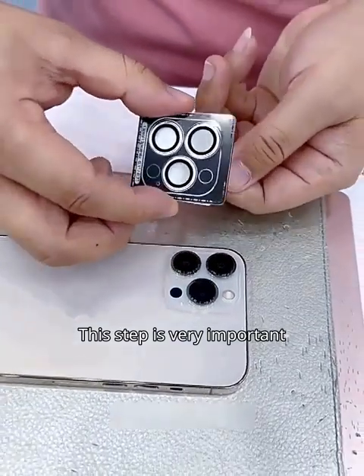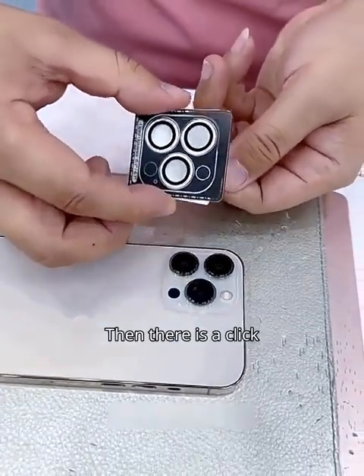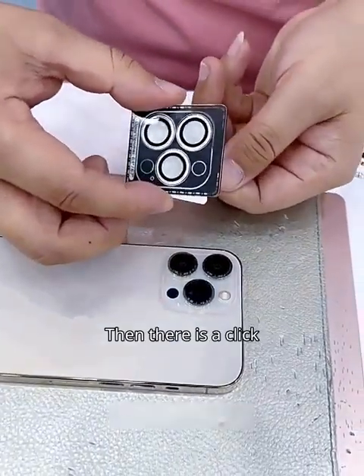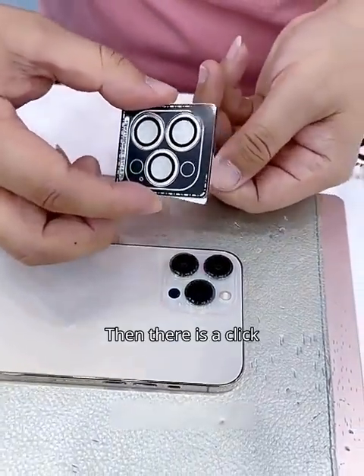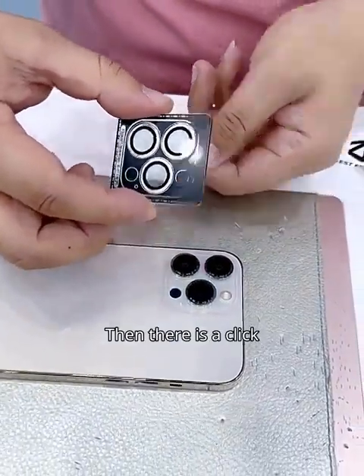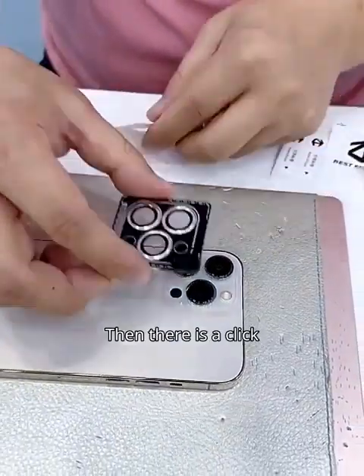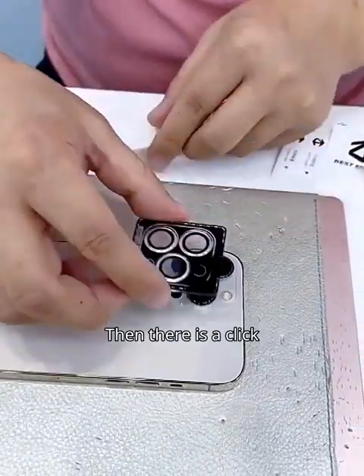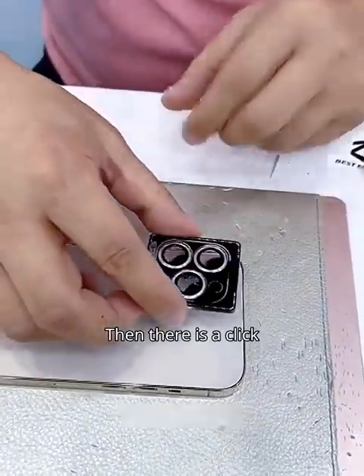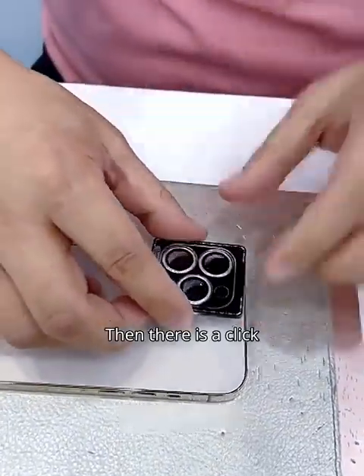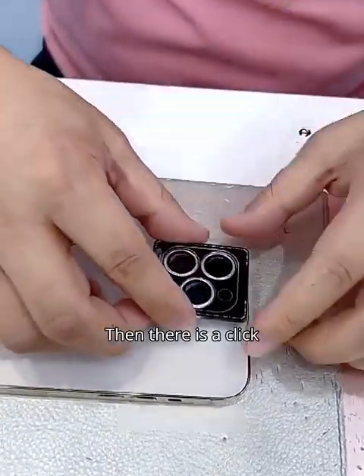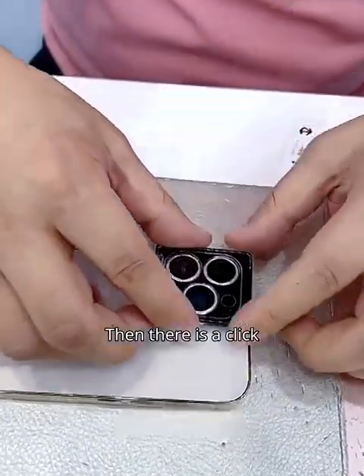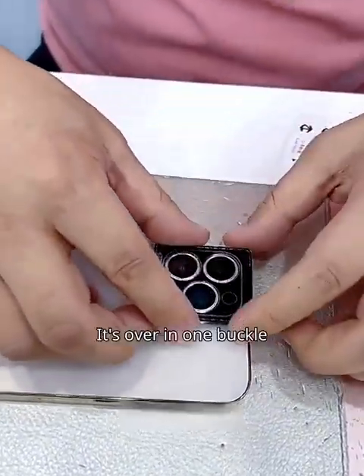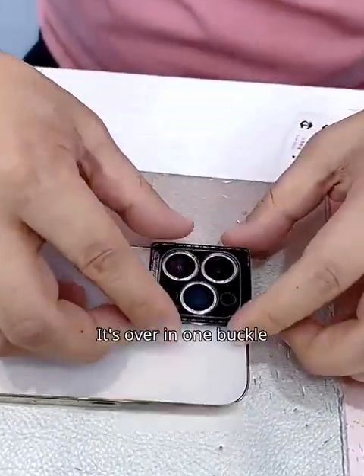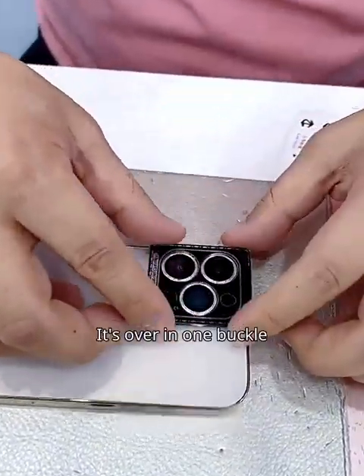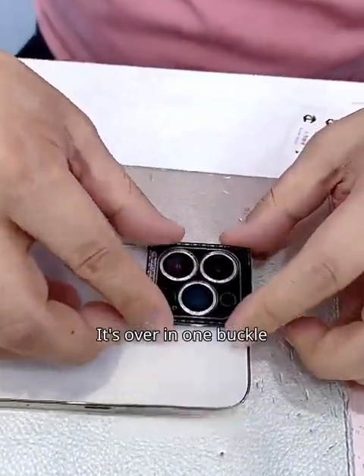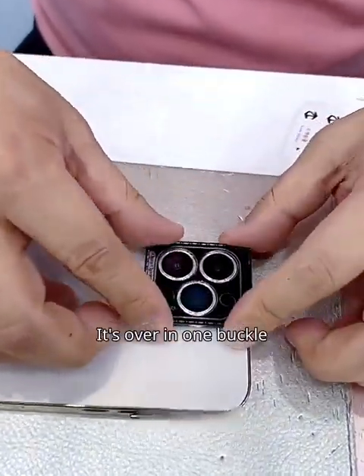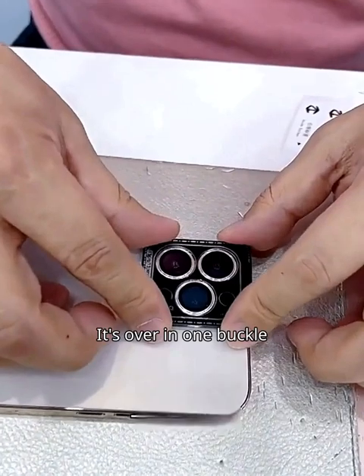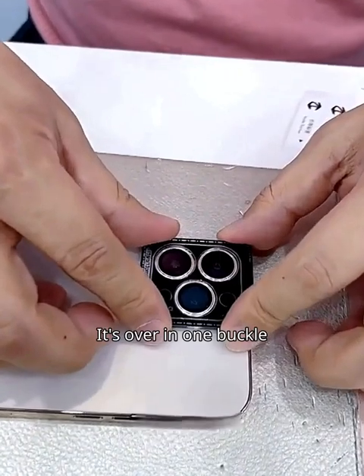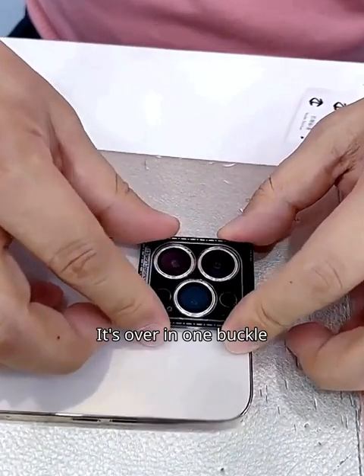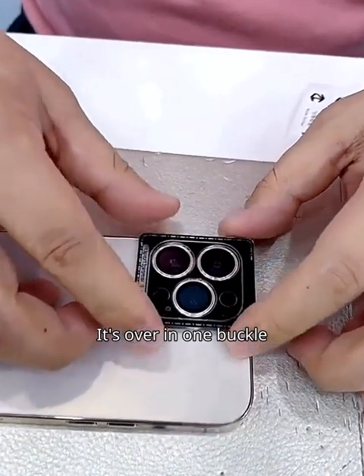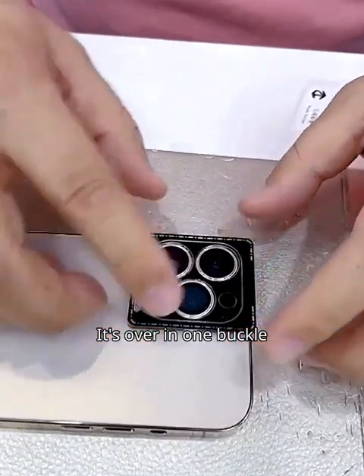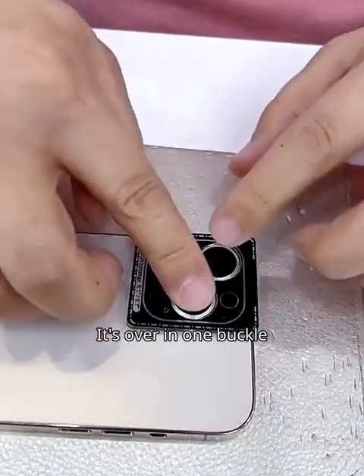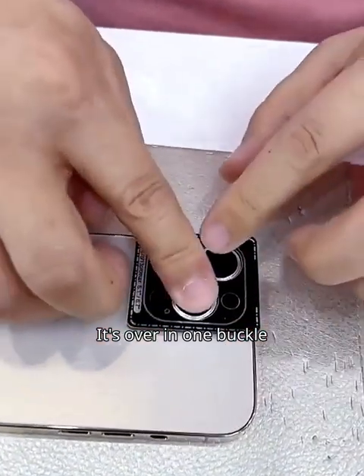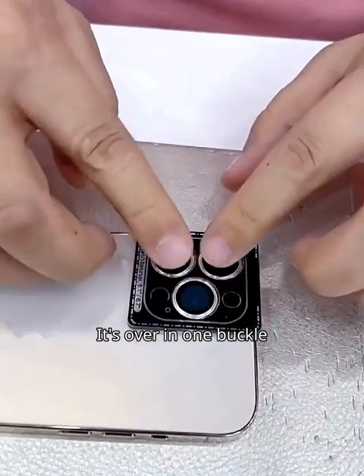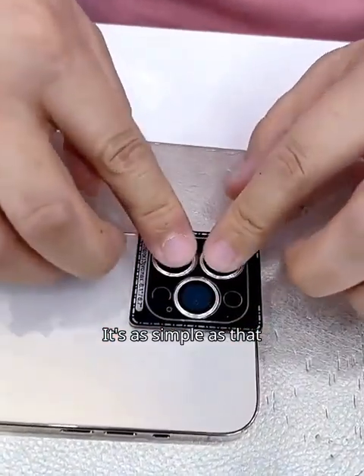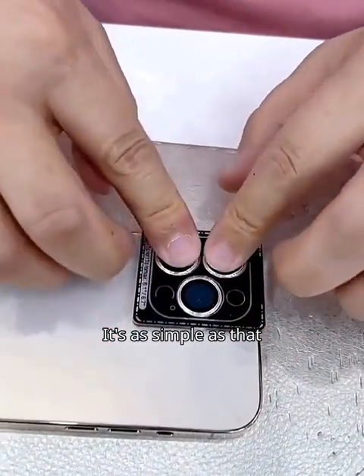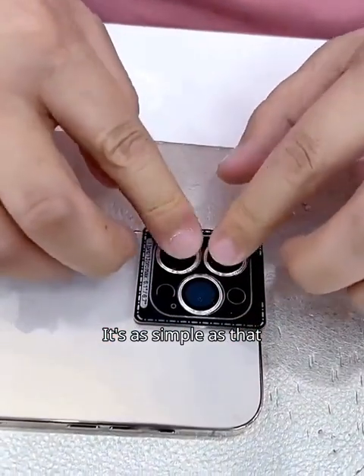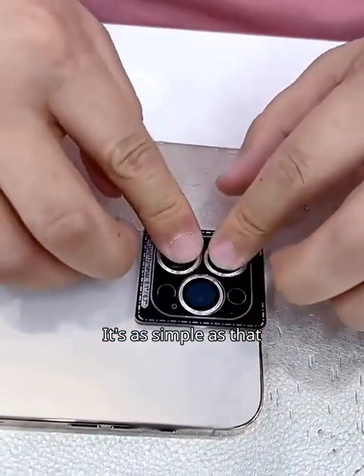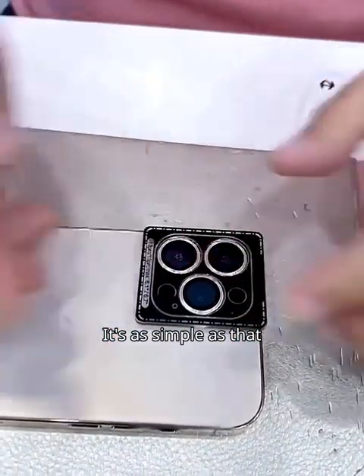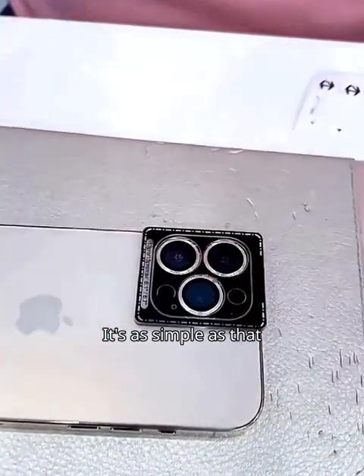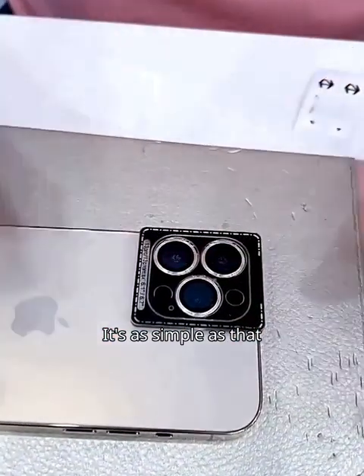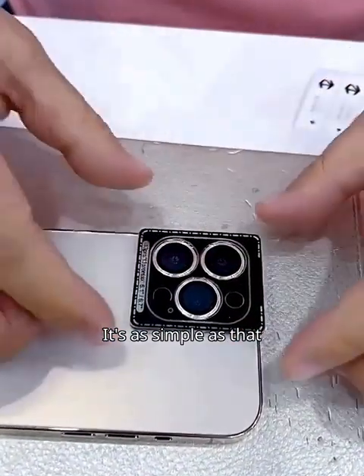Then there is a click. It's over in one buckle. It's as simple as that.